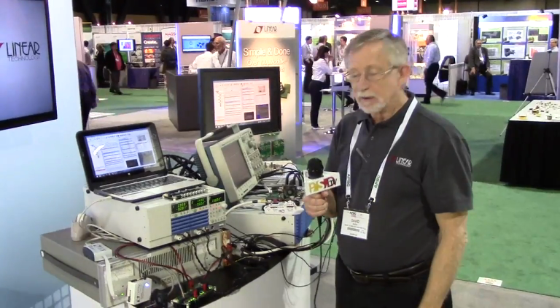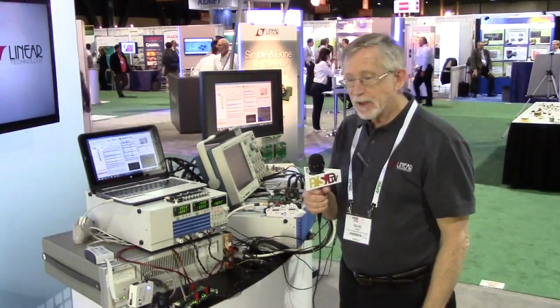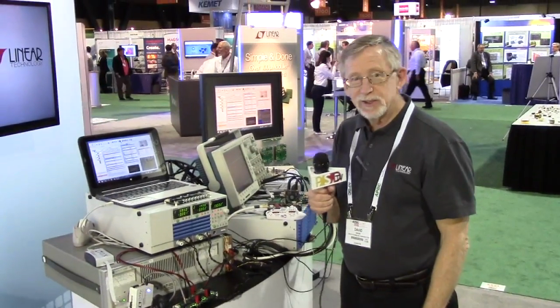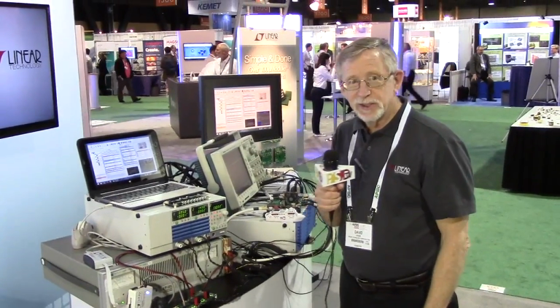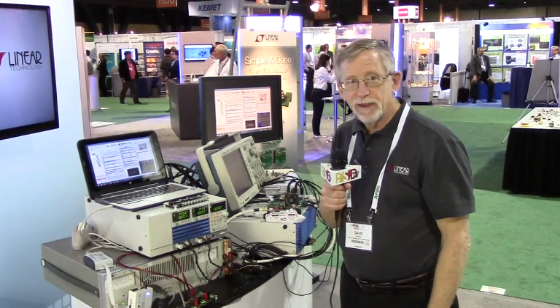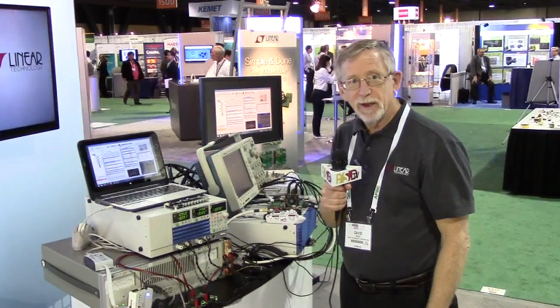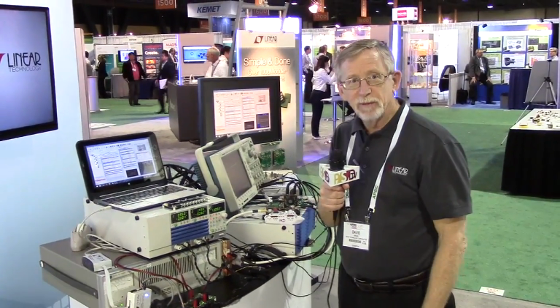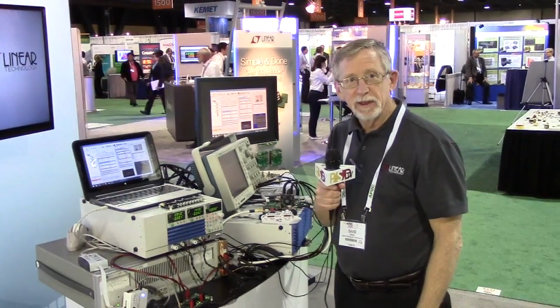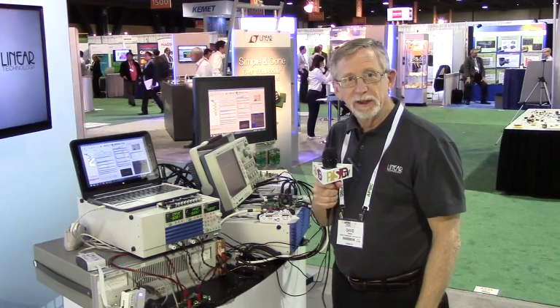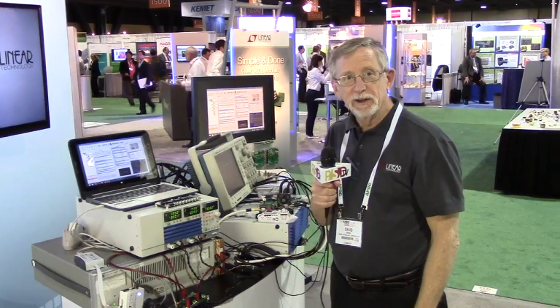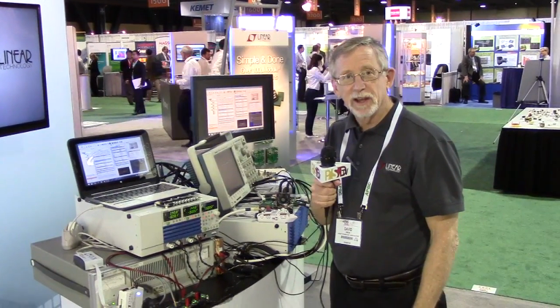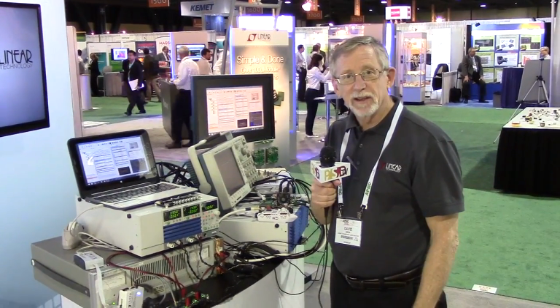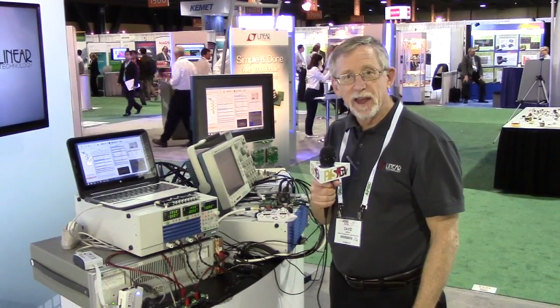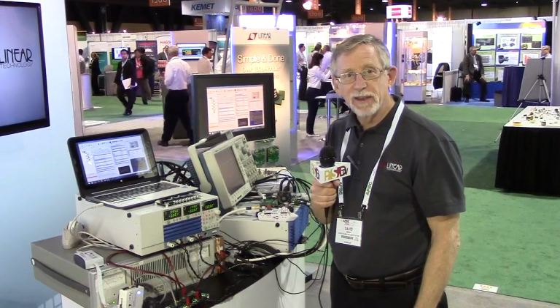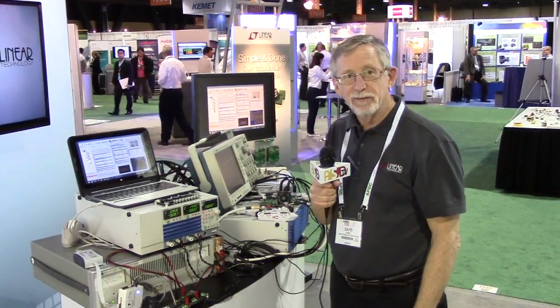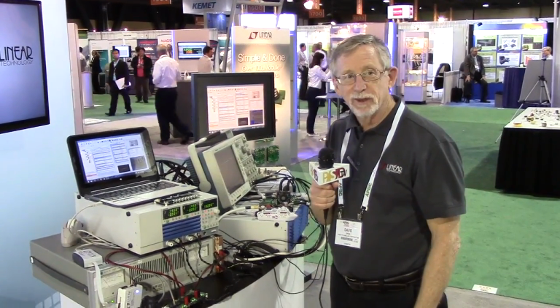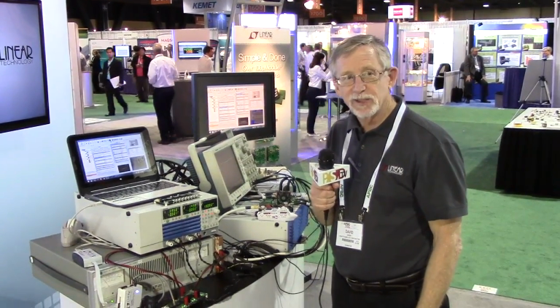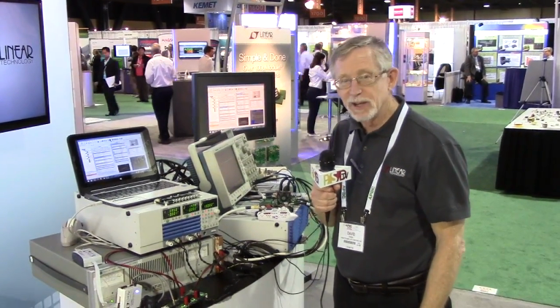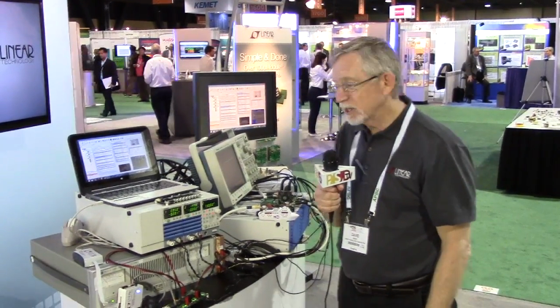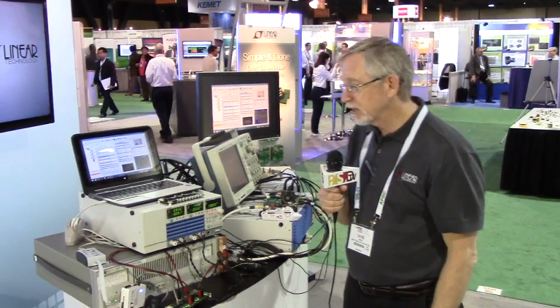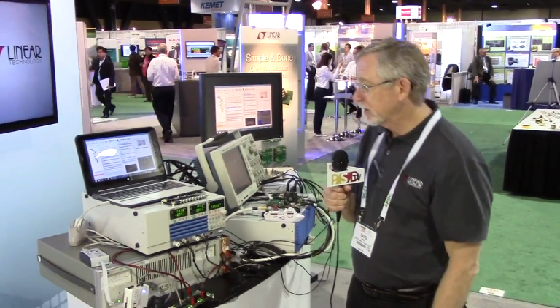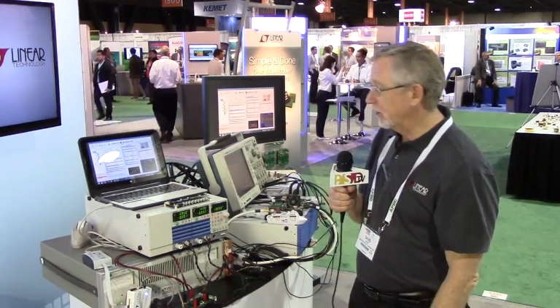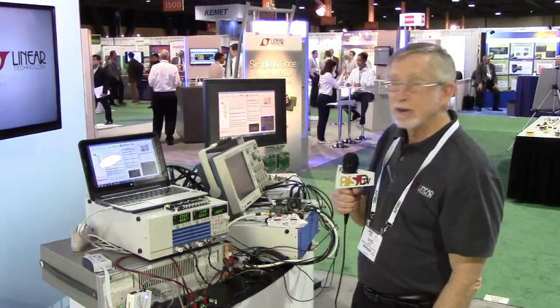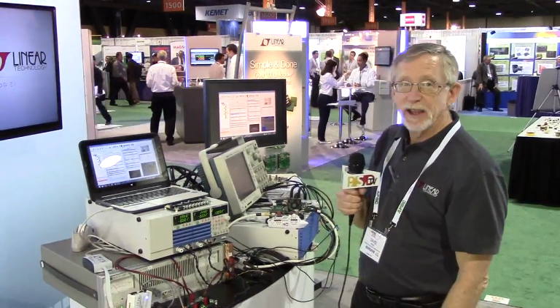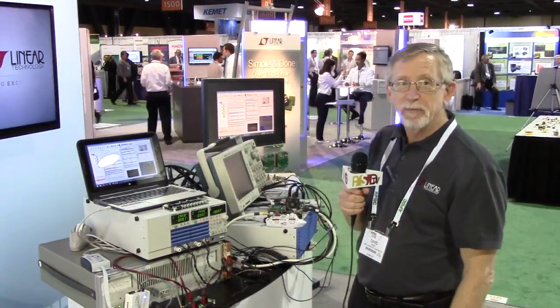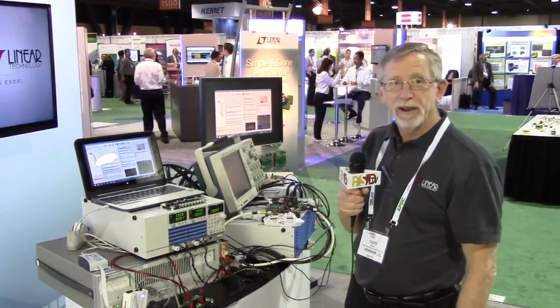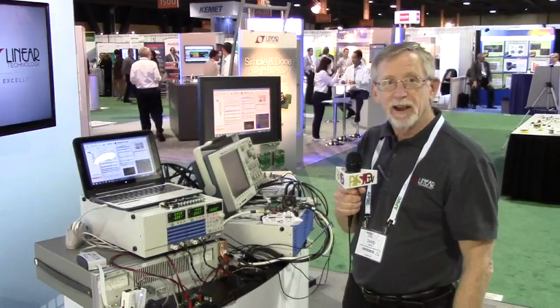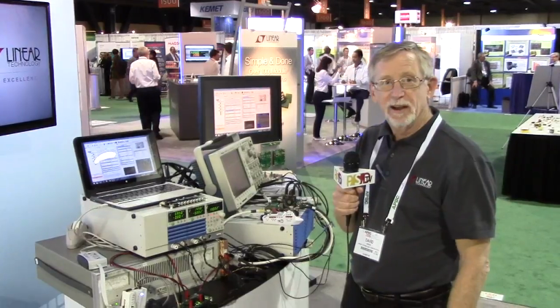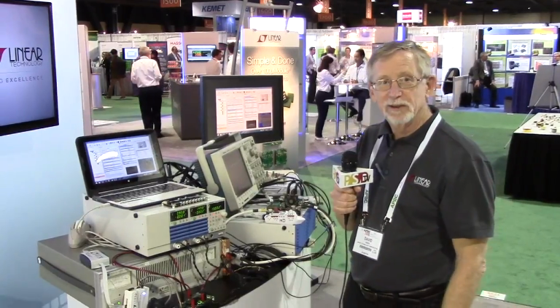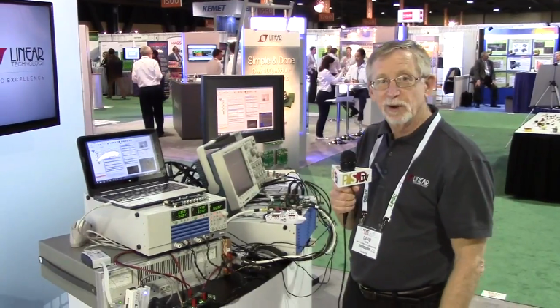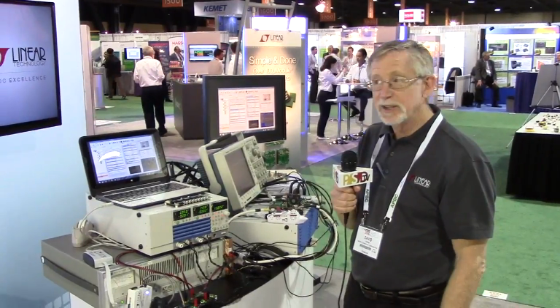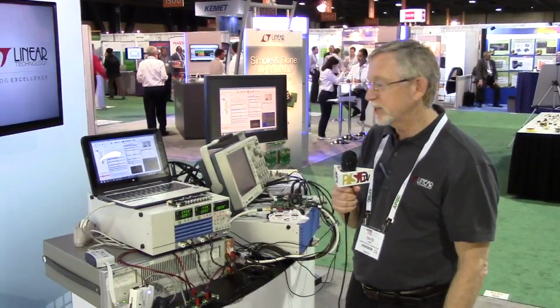Hi, this is Dave. I'm the Linear Tech FAE for Los Angeles. We're here at APEC 2016.